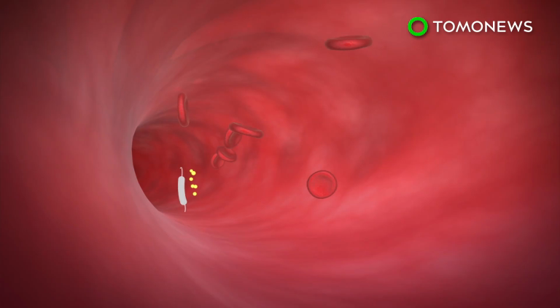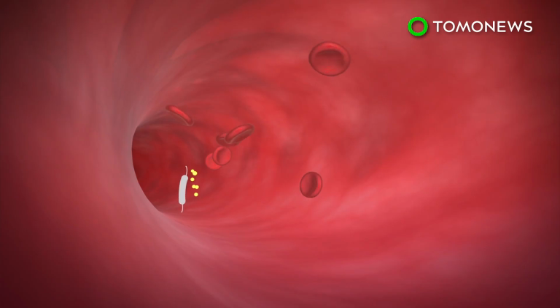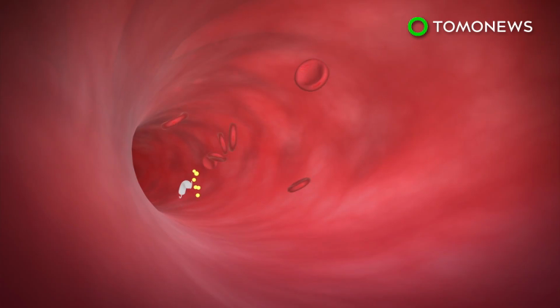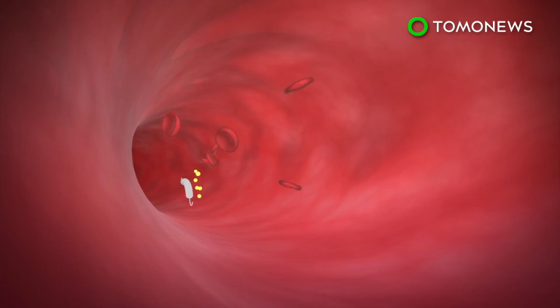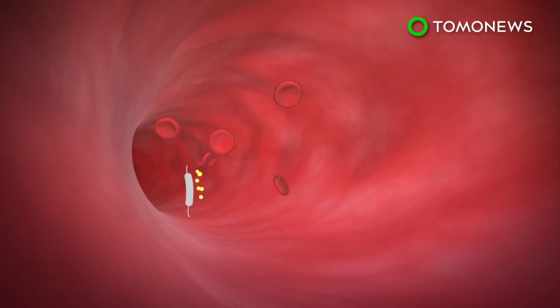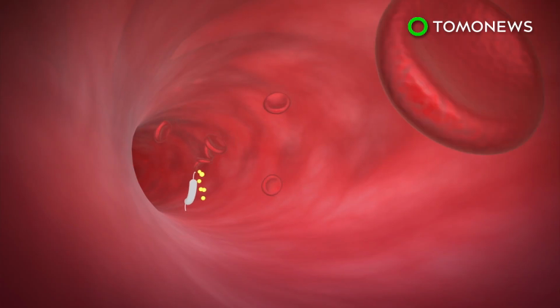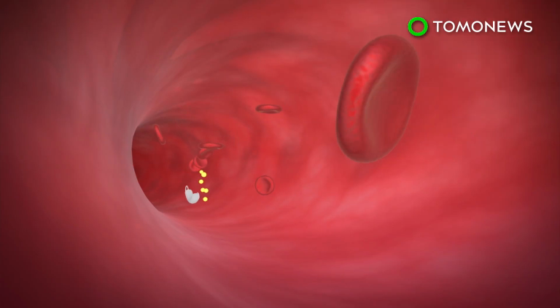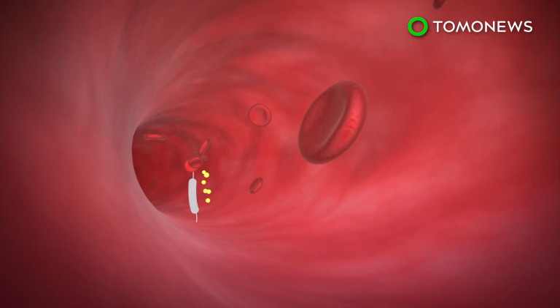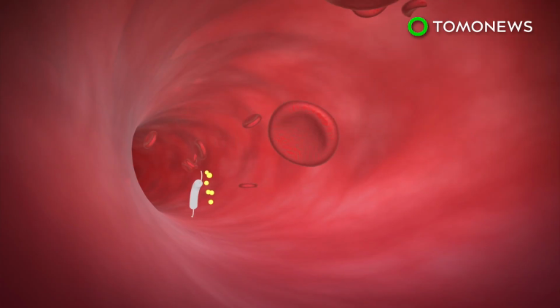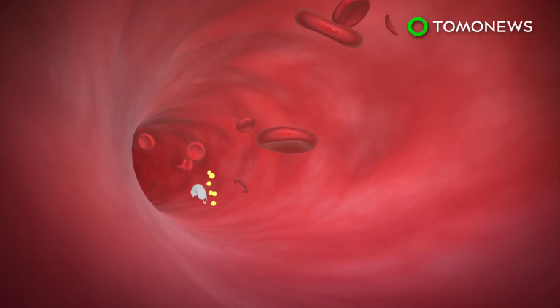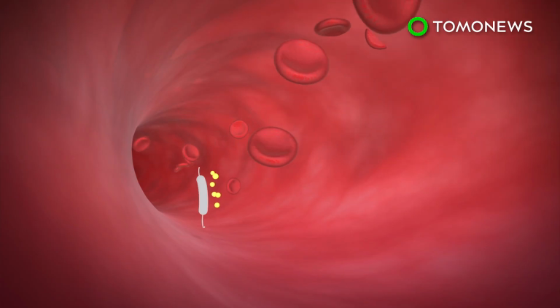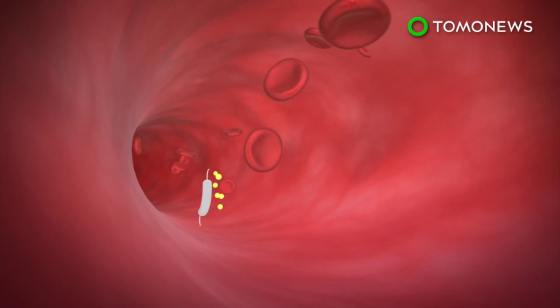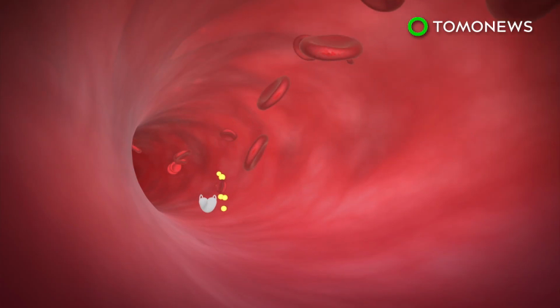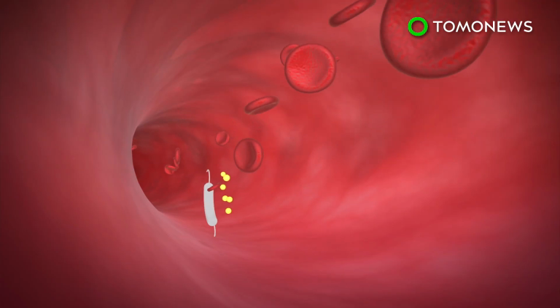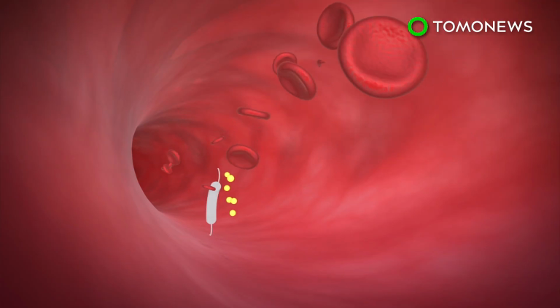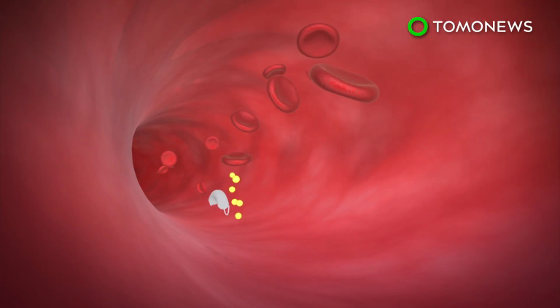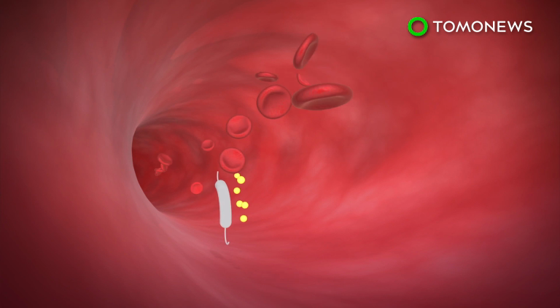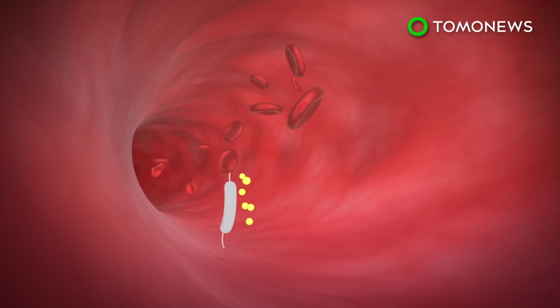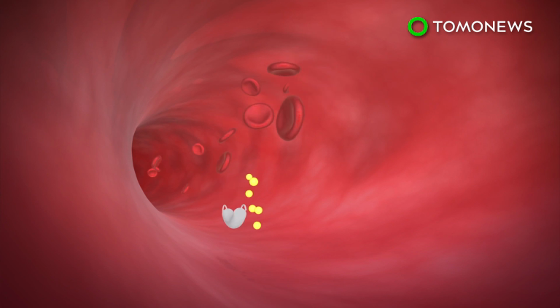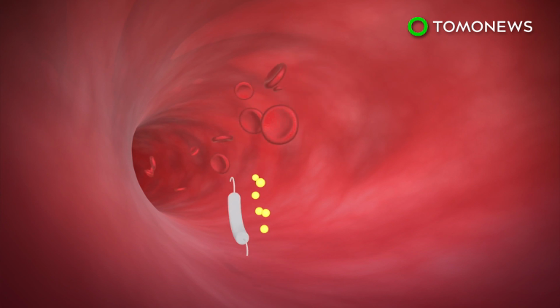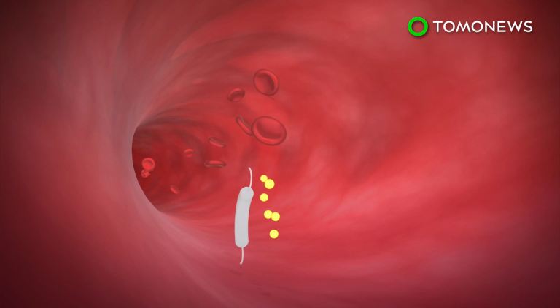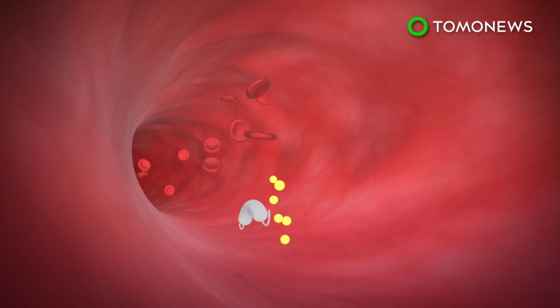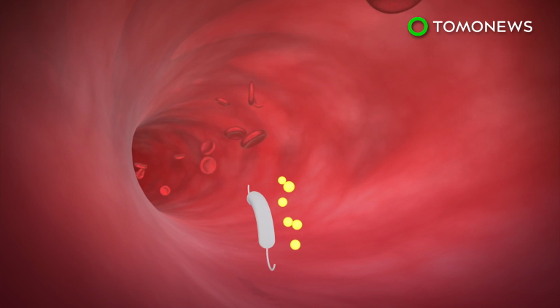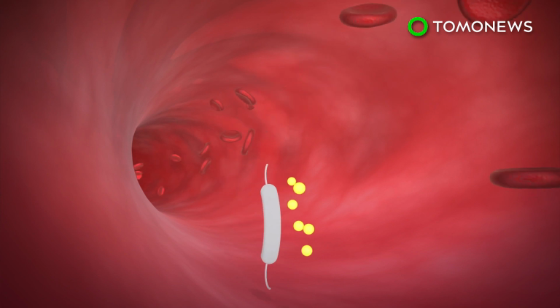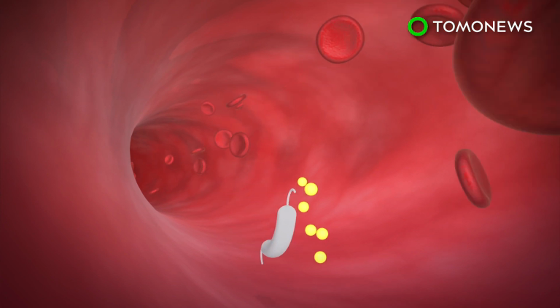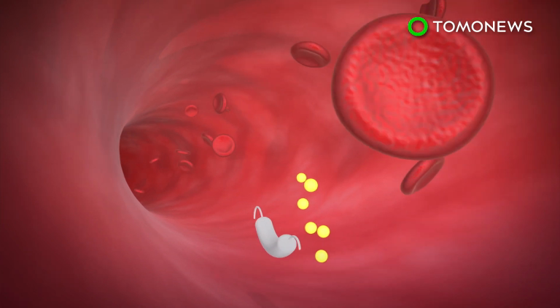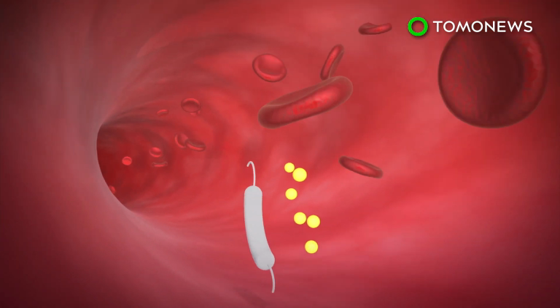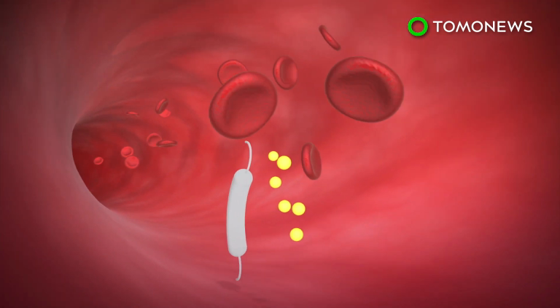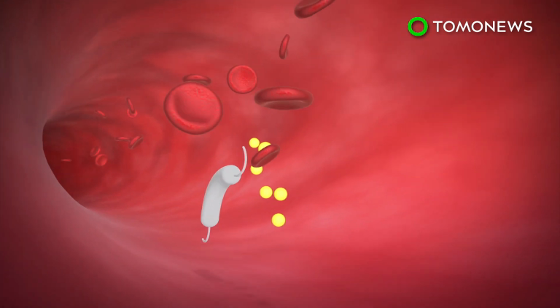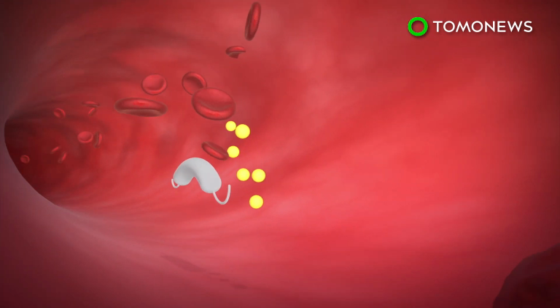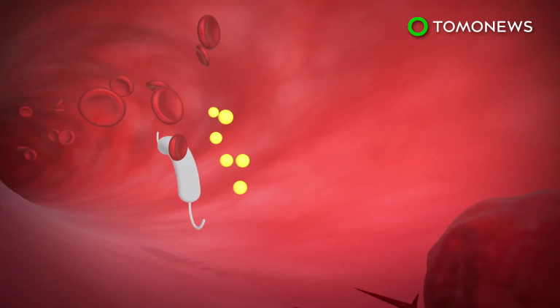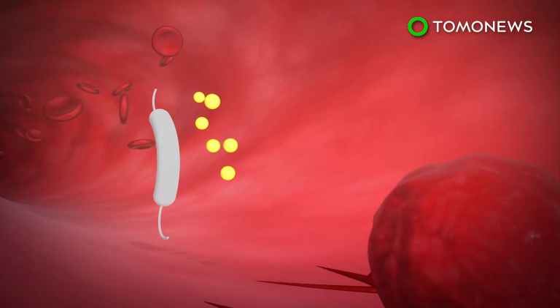The researchers applied a magnetic field onto the tiny robot, which allowed it to rotate as it traveled through the bloodstream, creating a convection current.